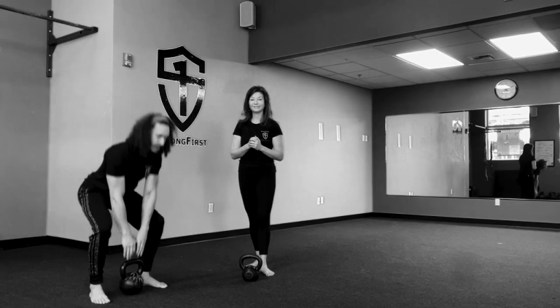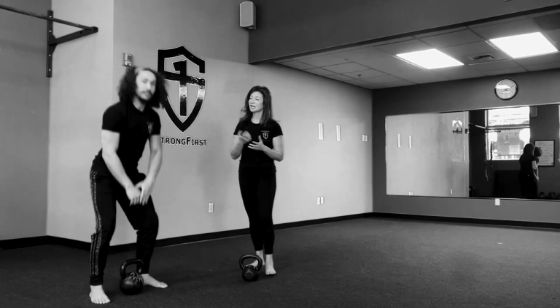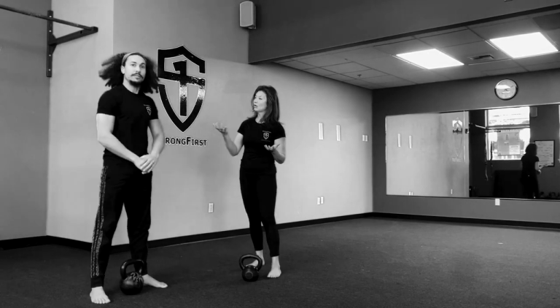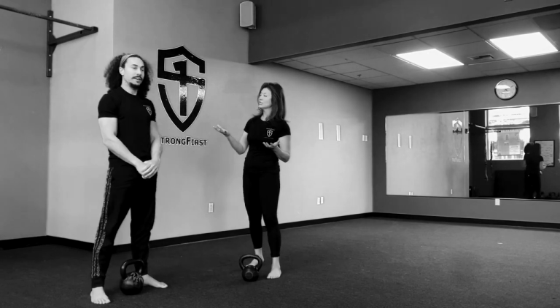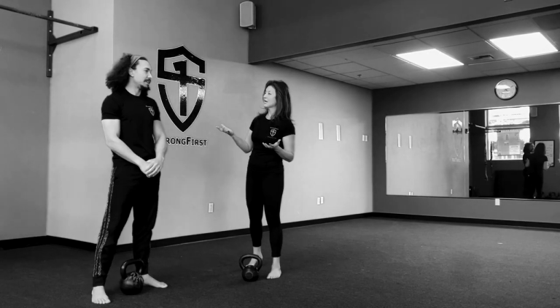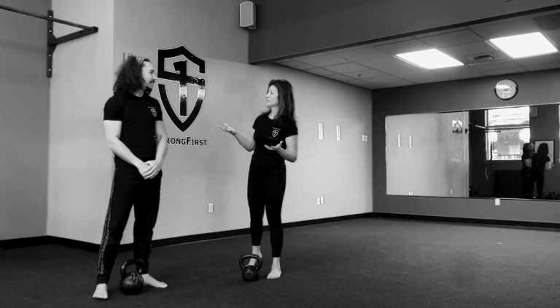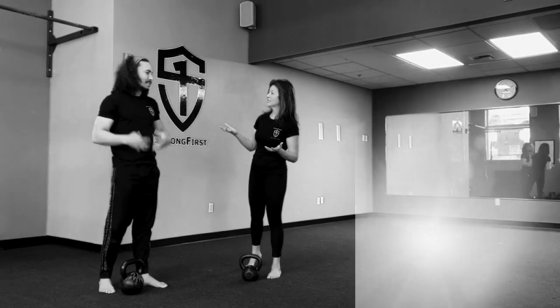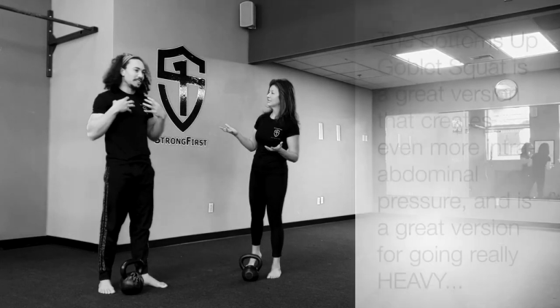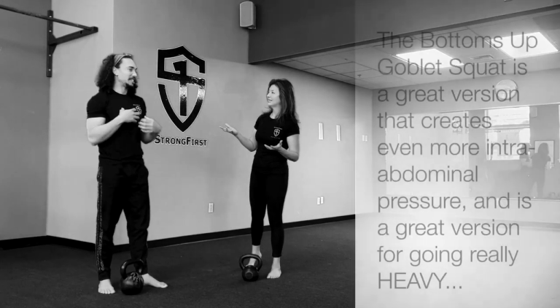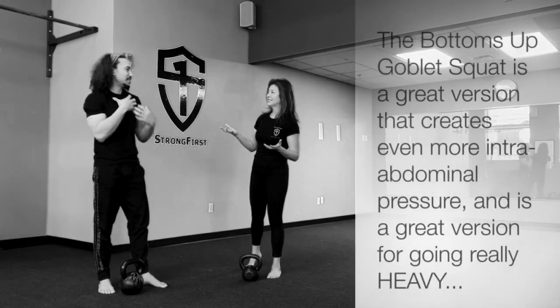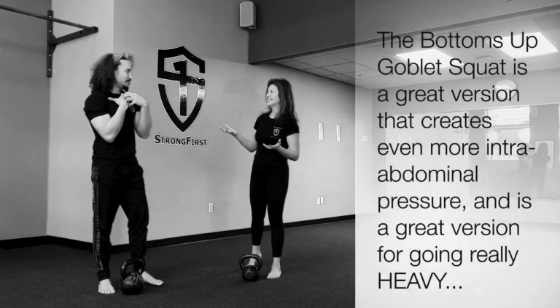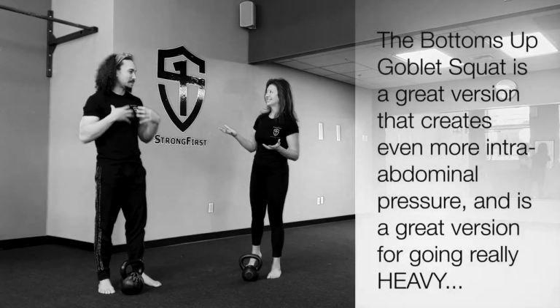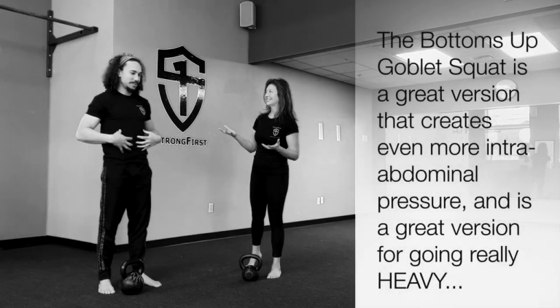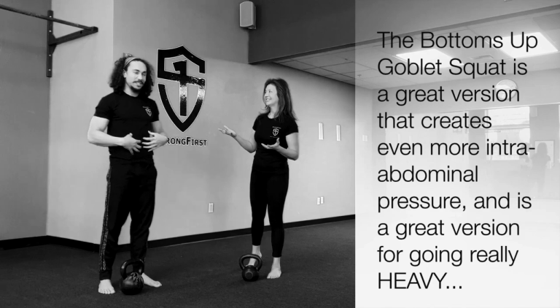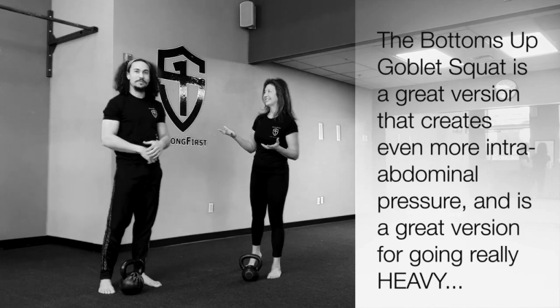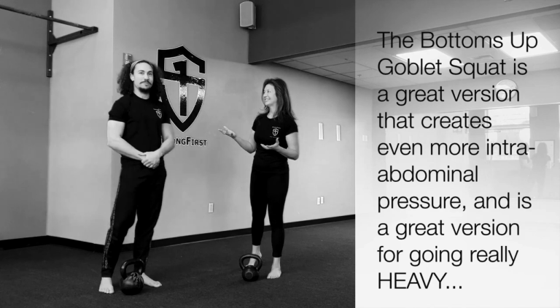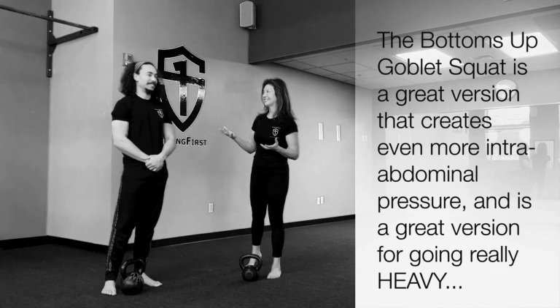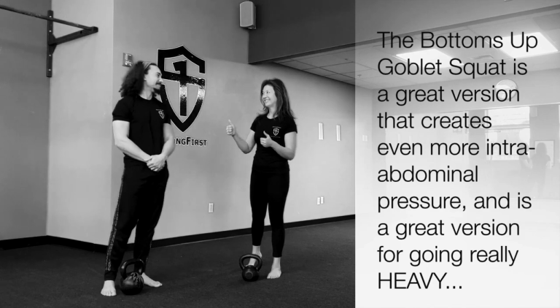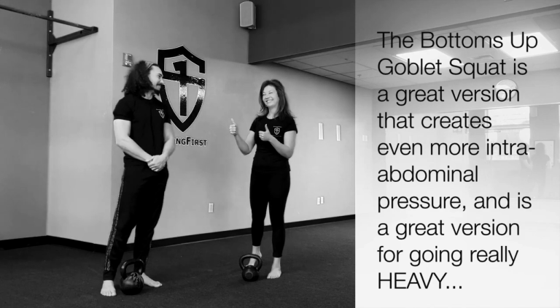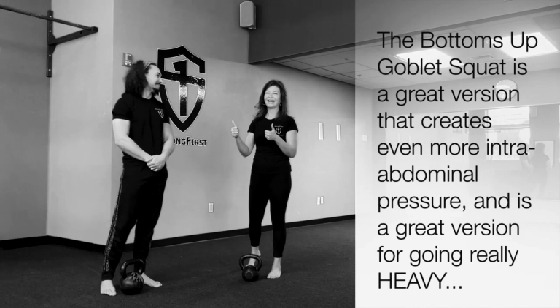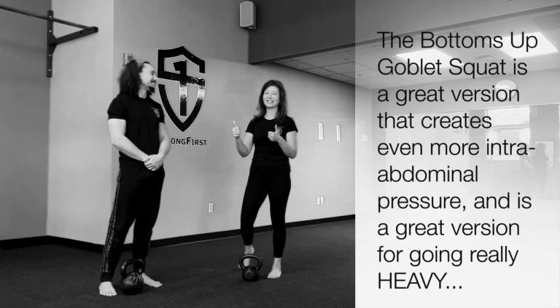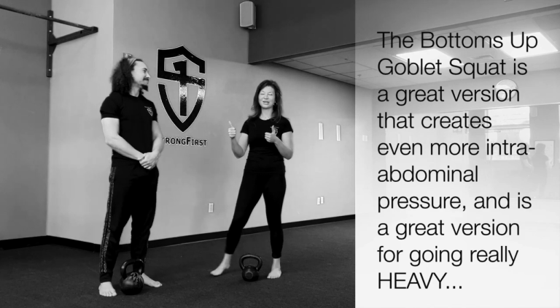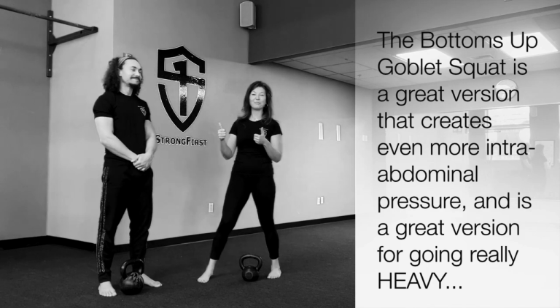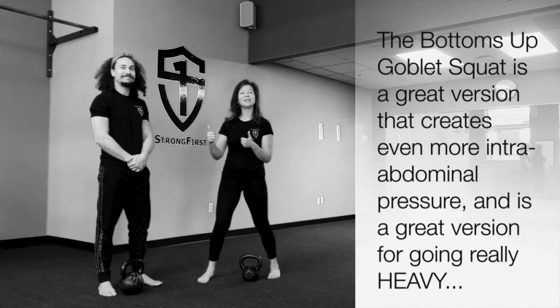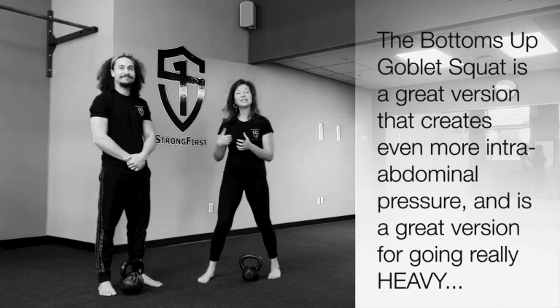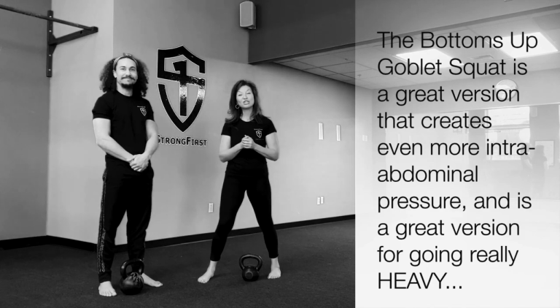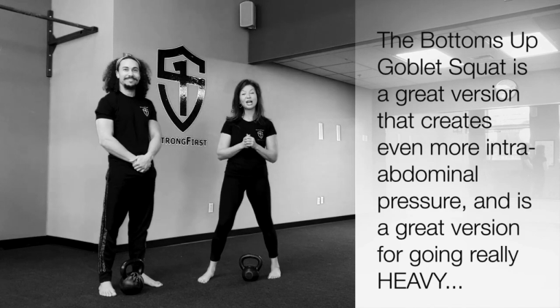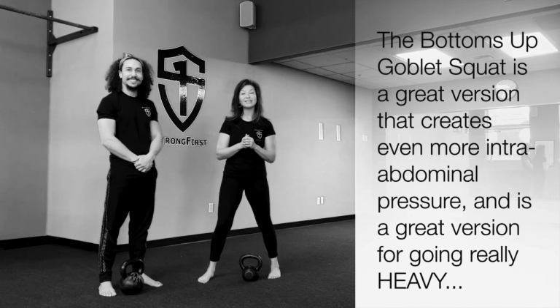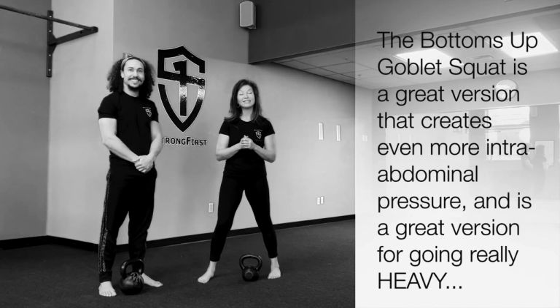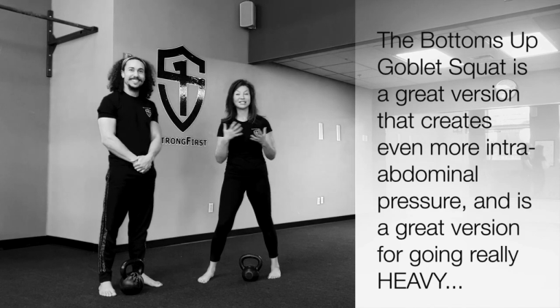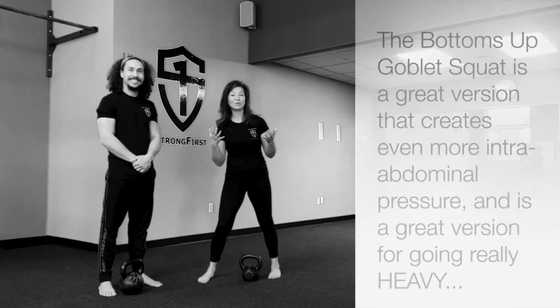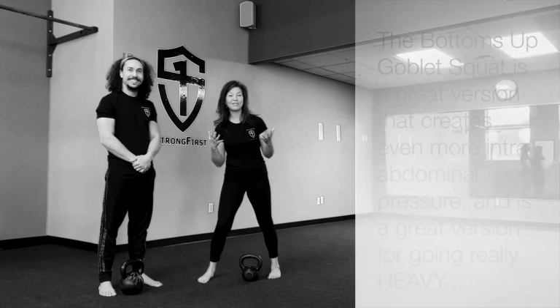How was that? A lot of tension to the upper chest and core. Awesome! Give it a shot and see what you think.